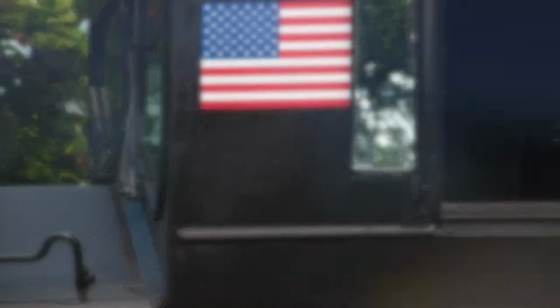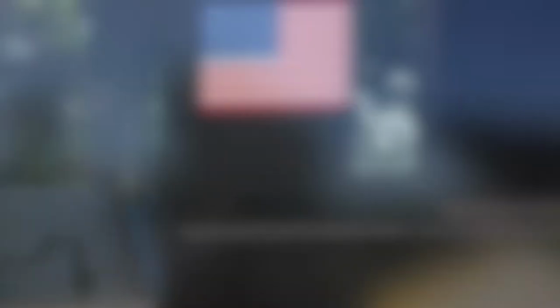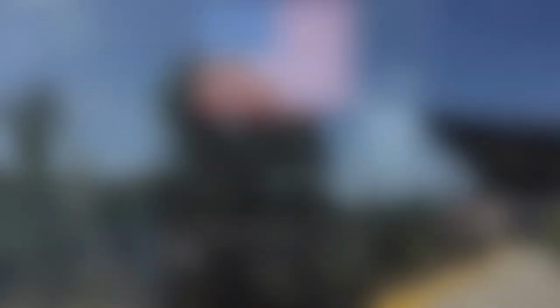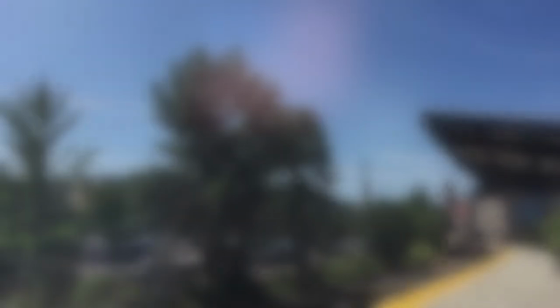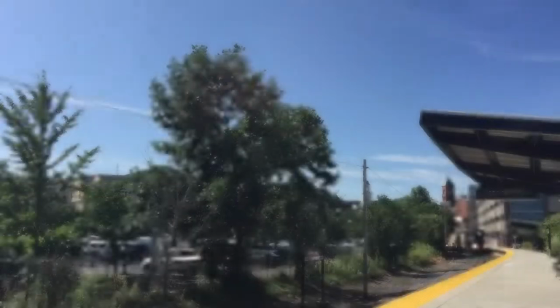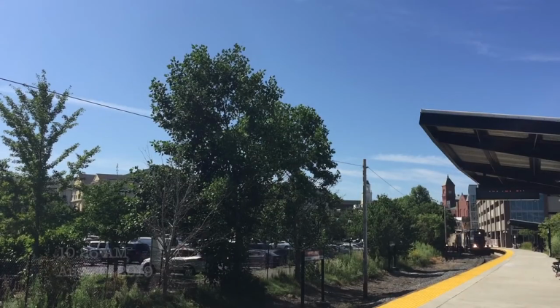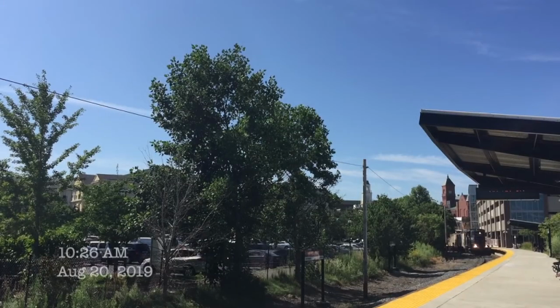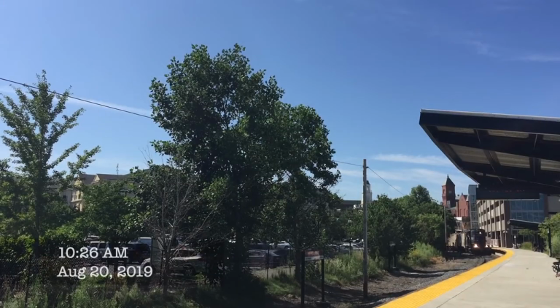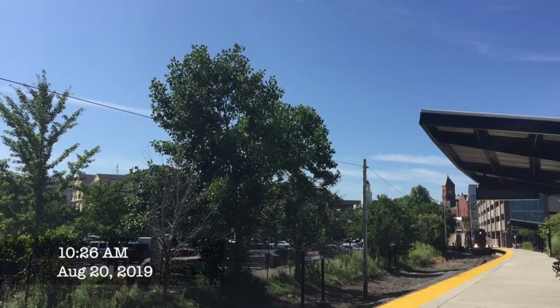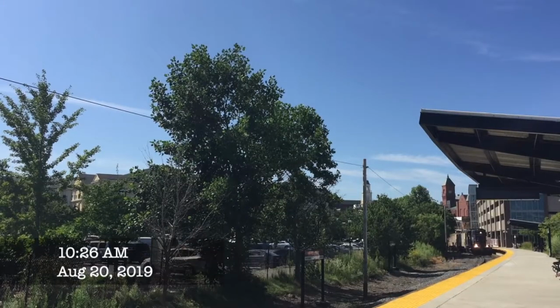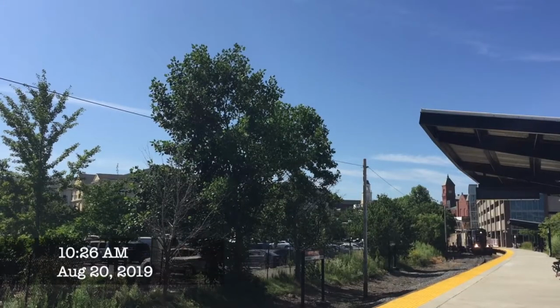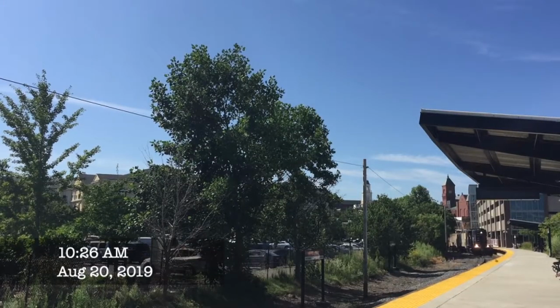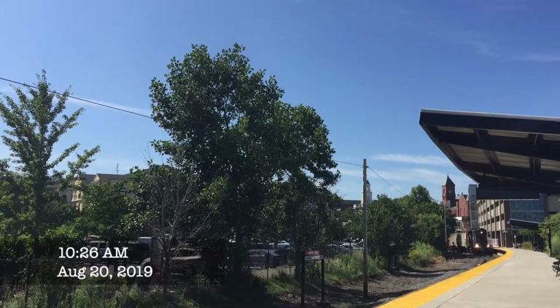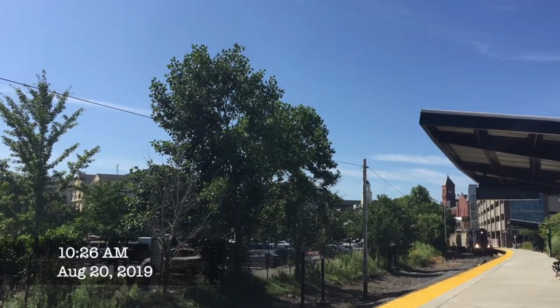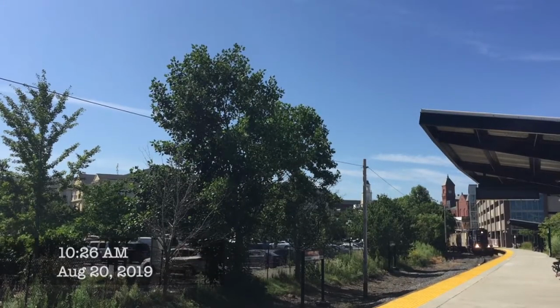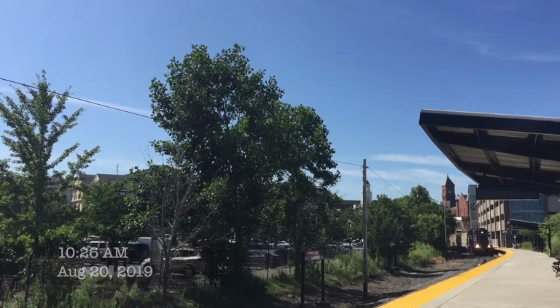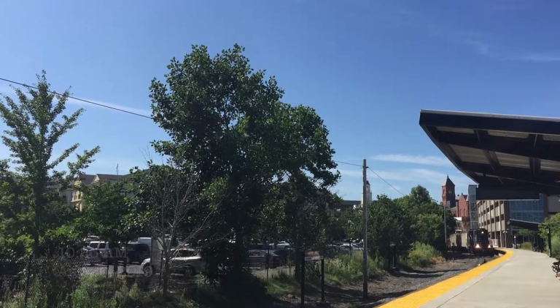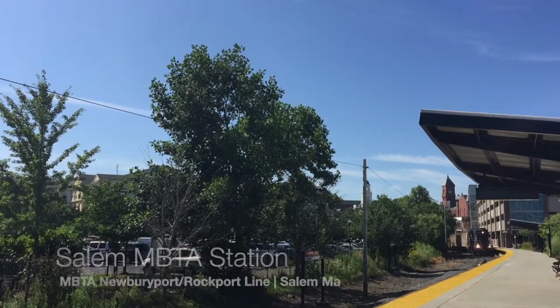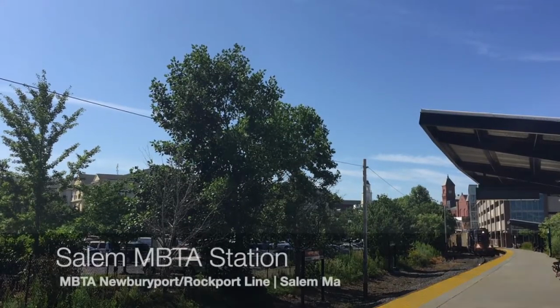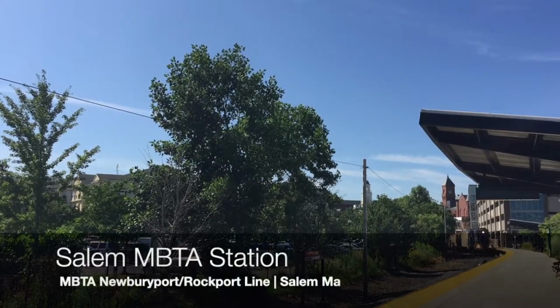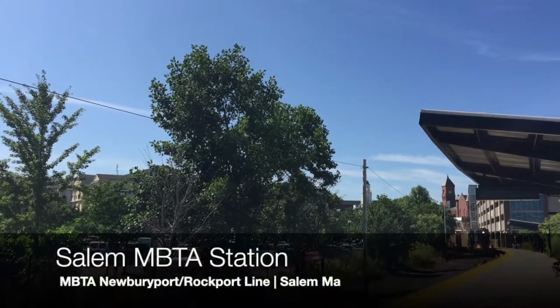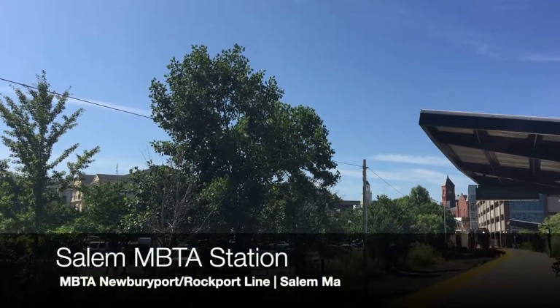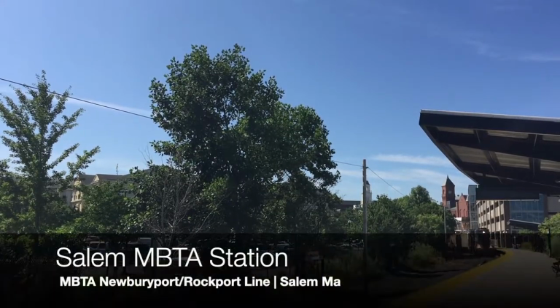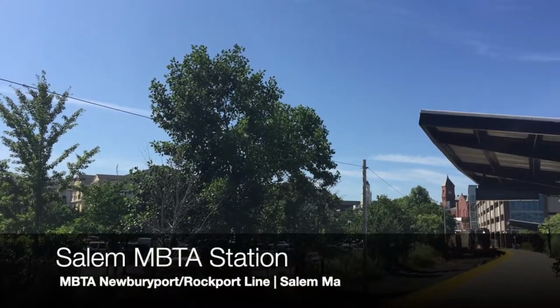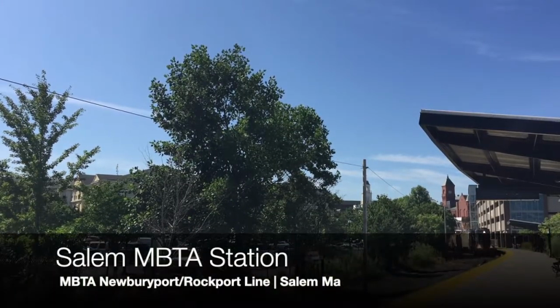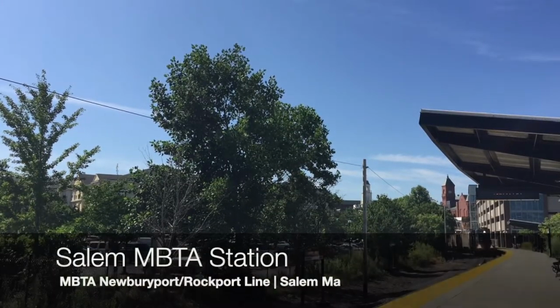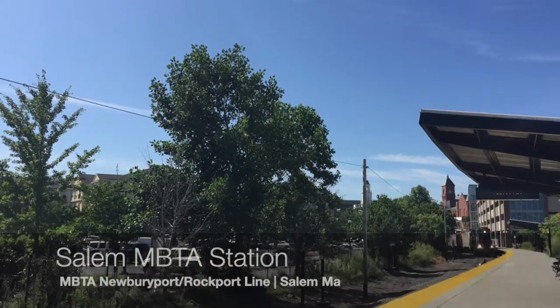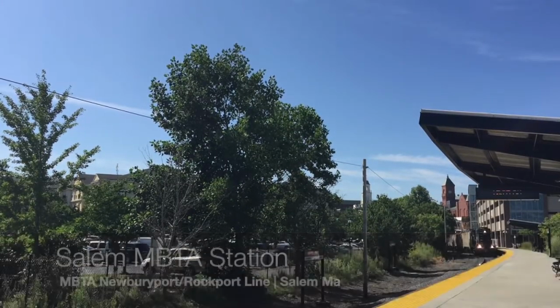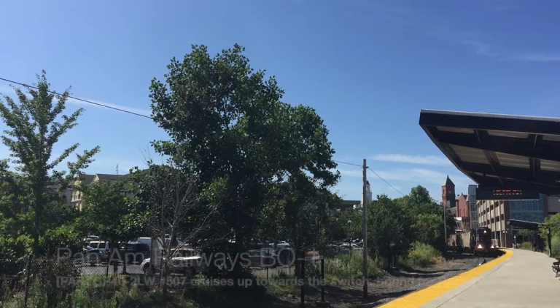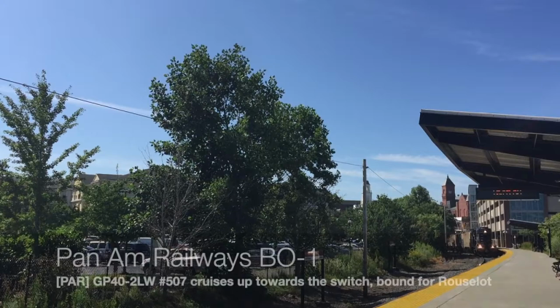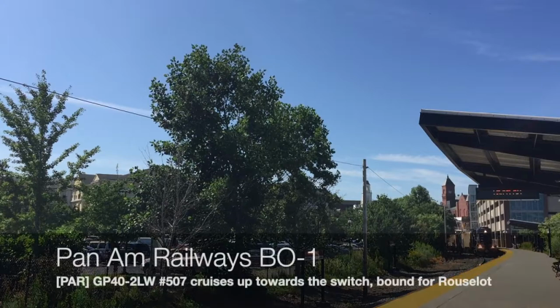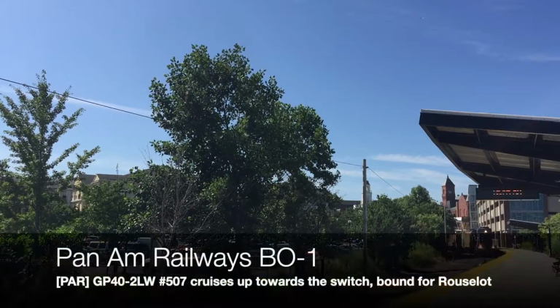Here is 507 in August of 2019 on BO1 in Salem, Massachusetts, rocking its Pan Am paint scheme.